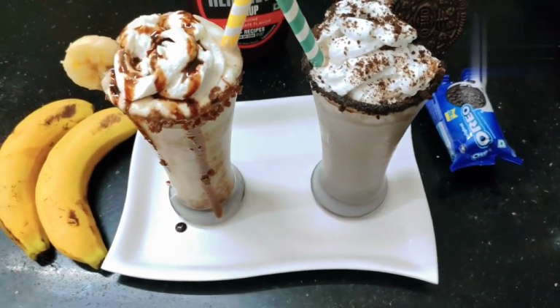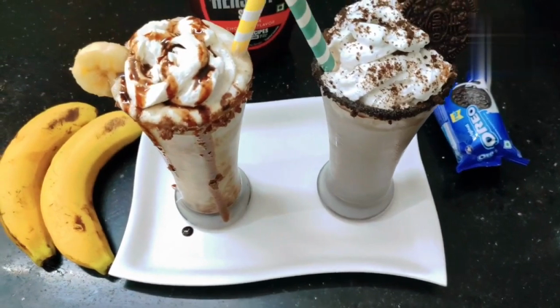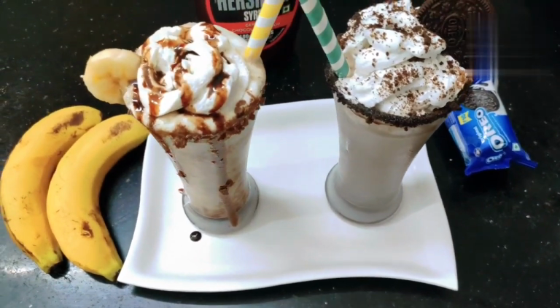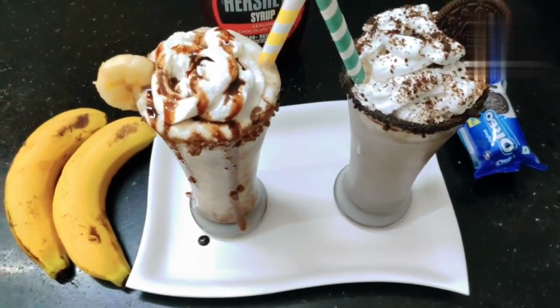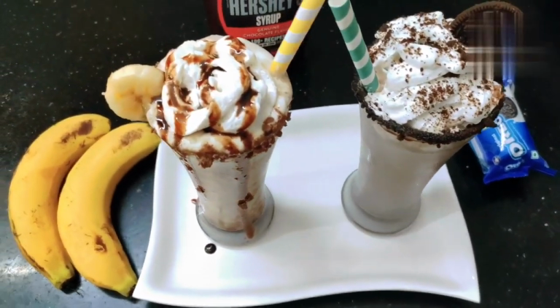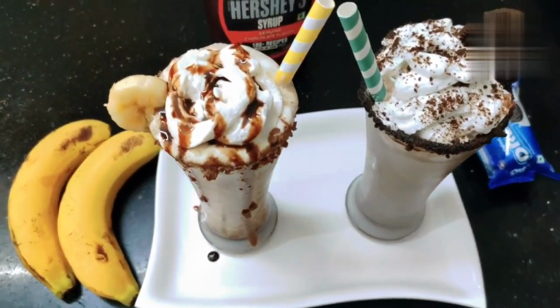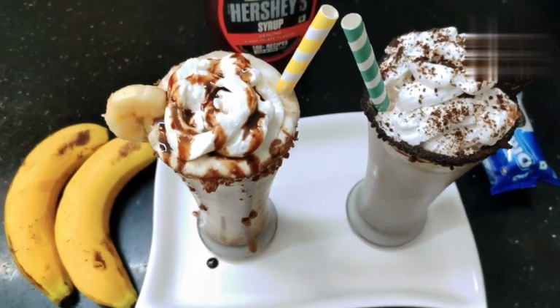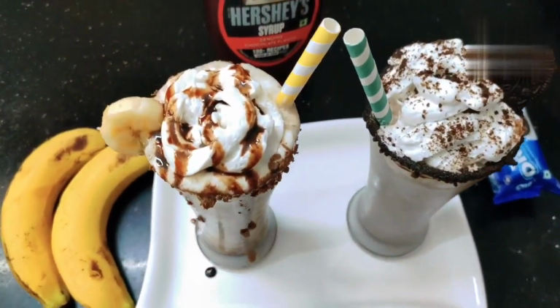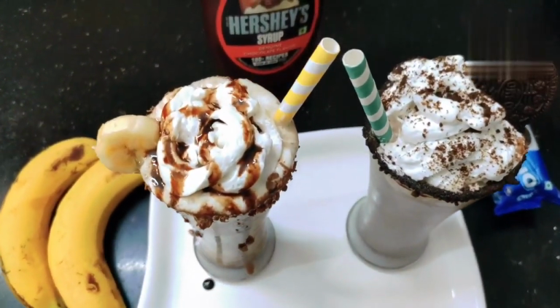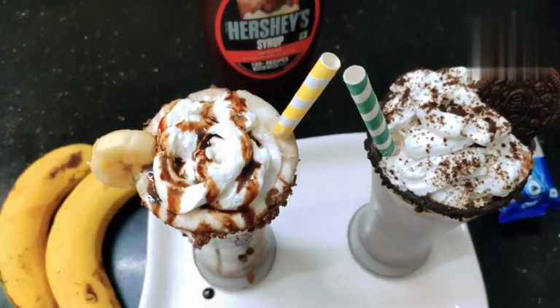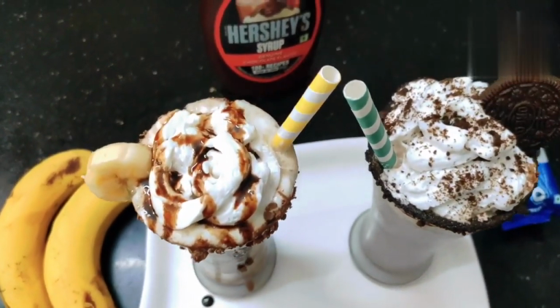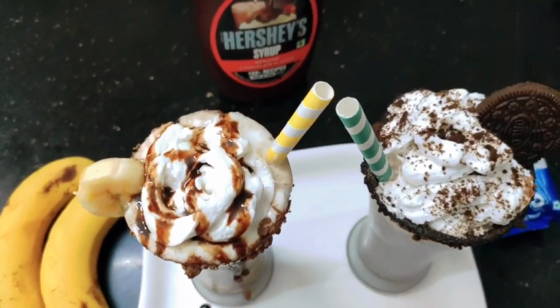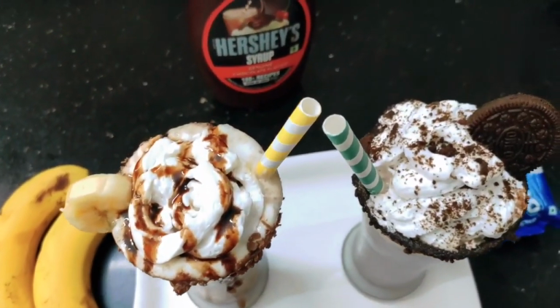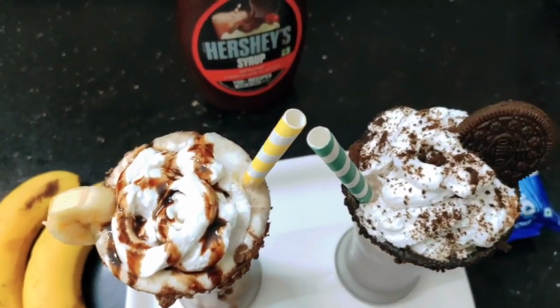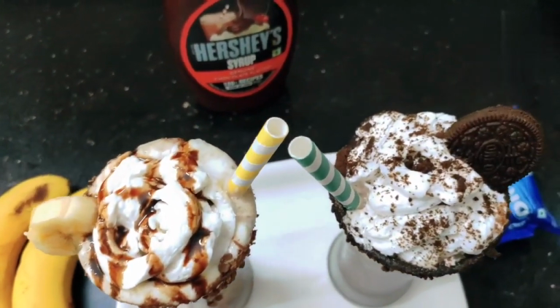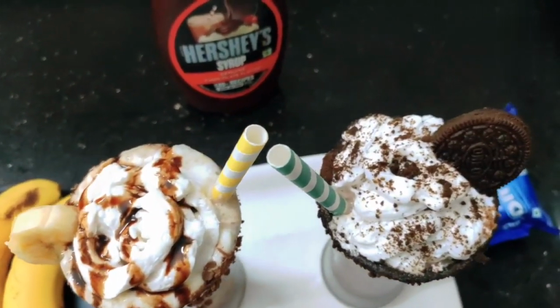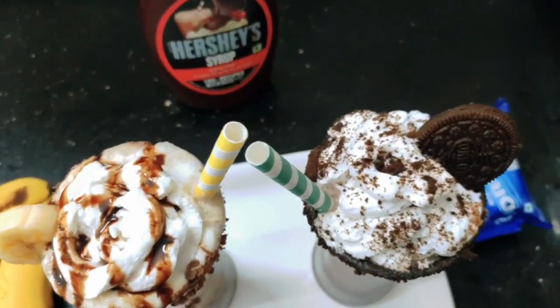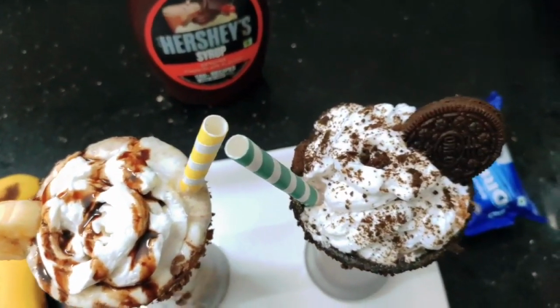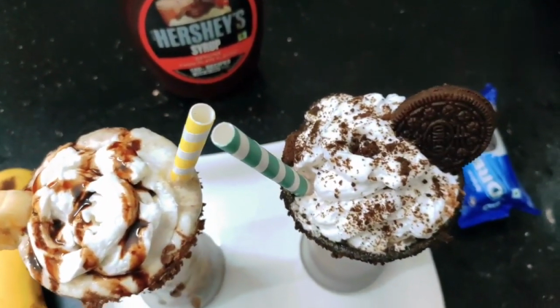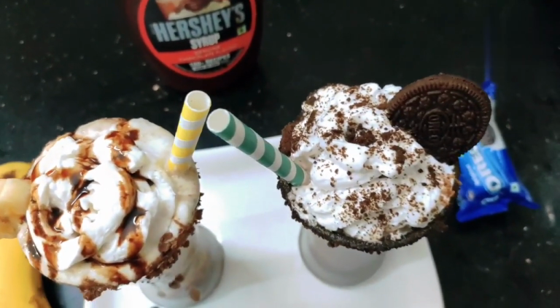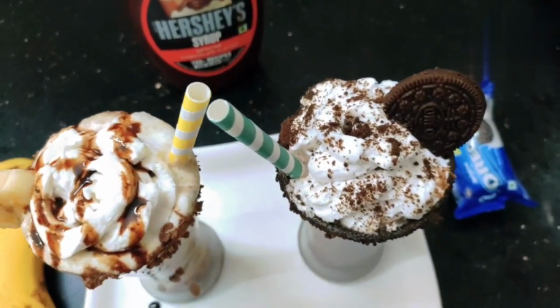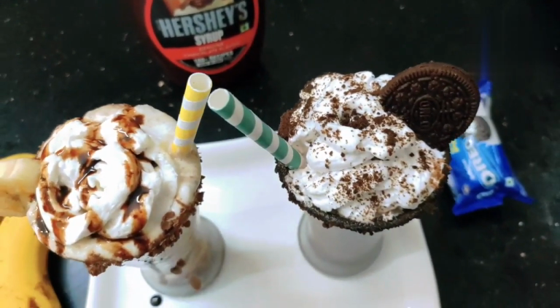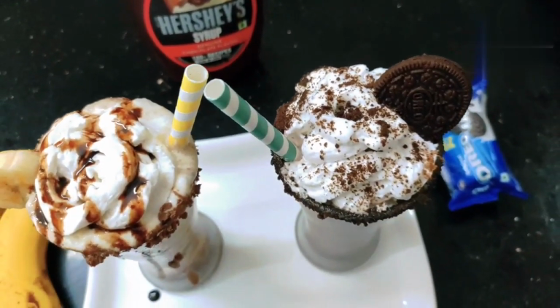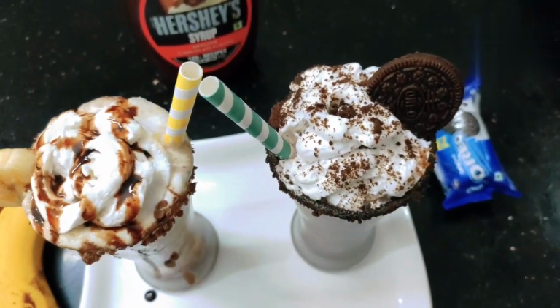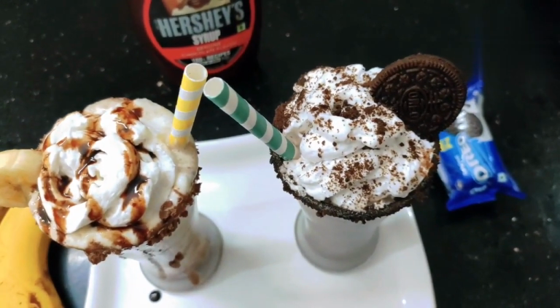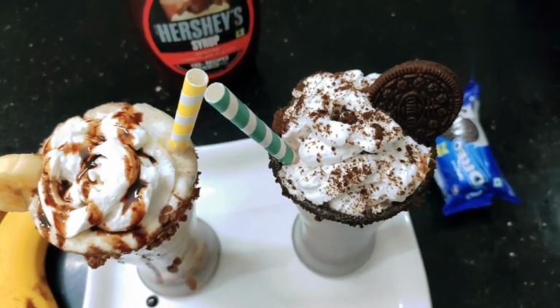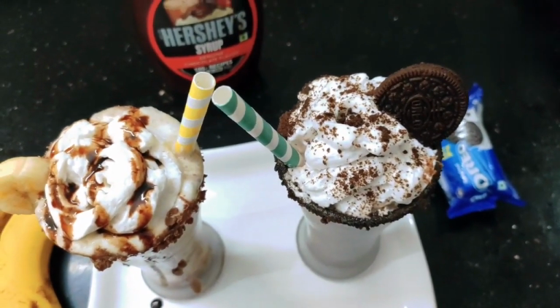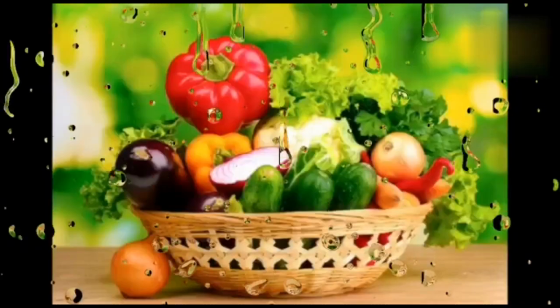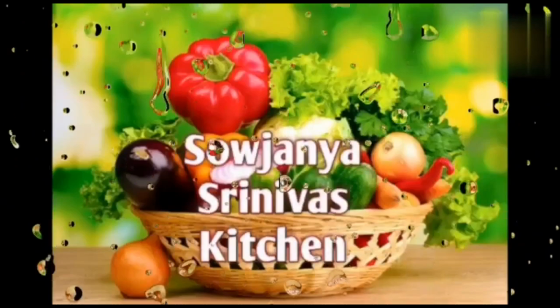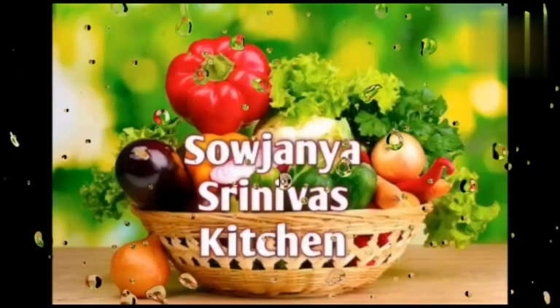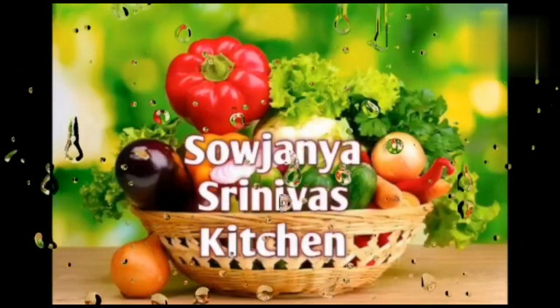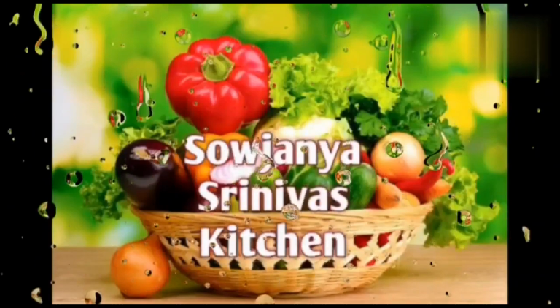If you are watching our channel, please subscribe to SreenivasKitchen.